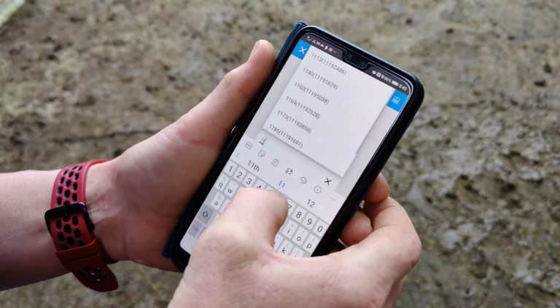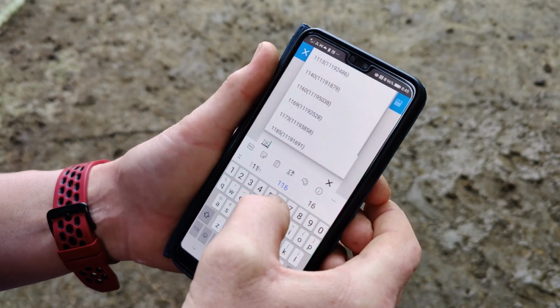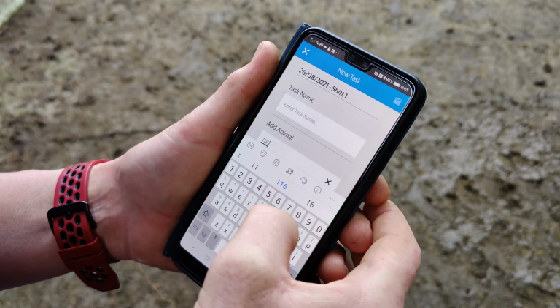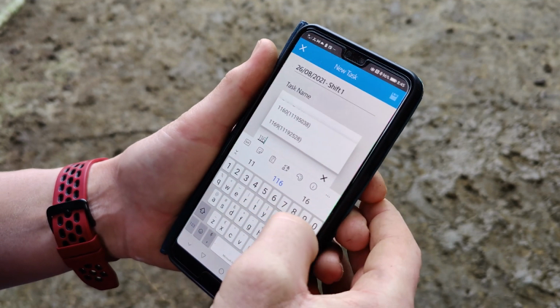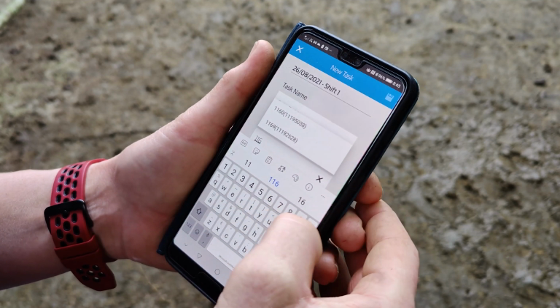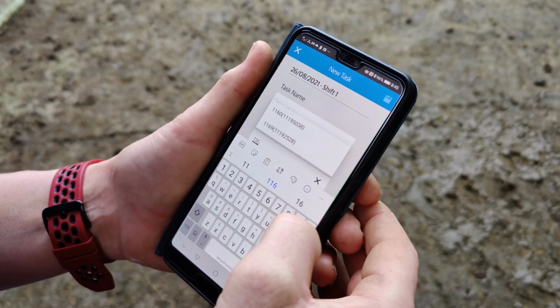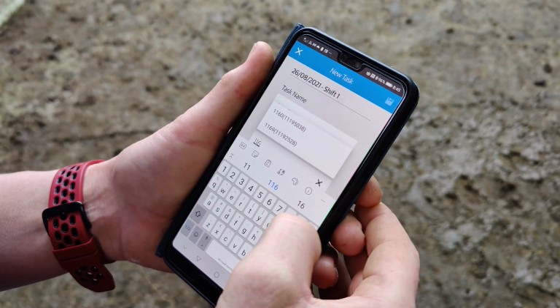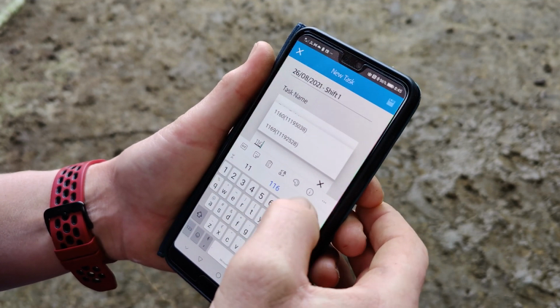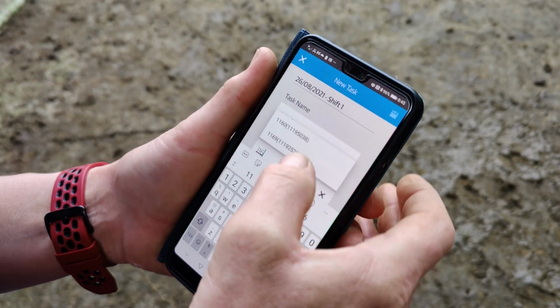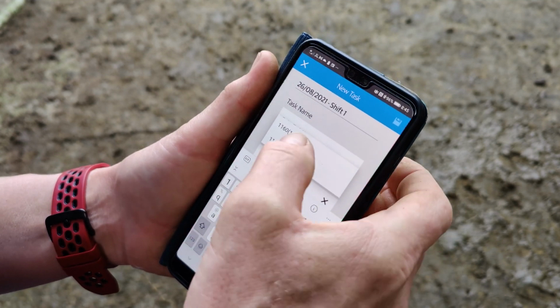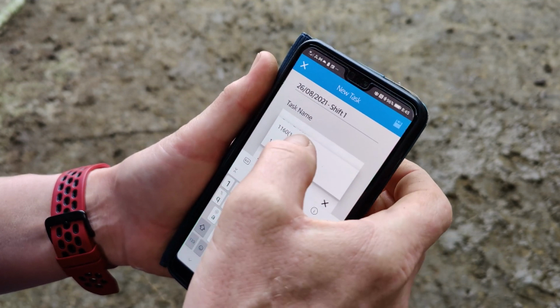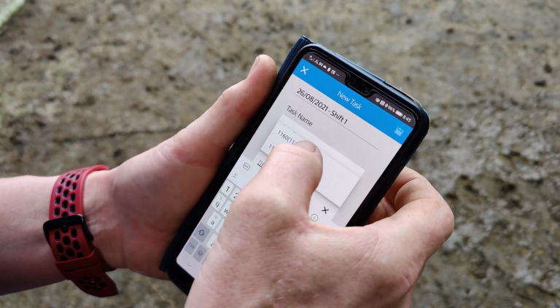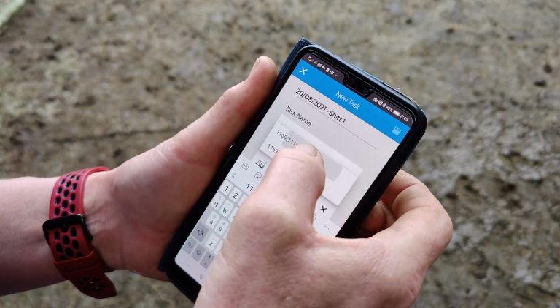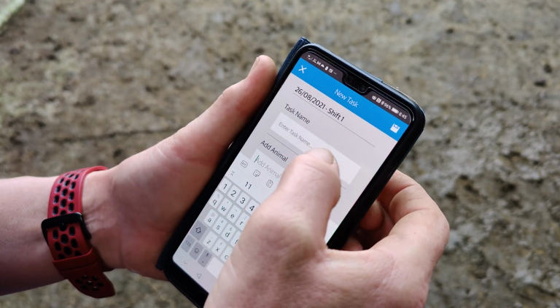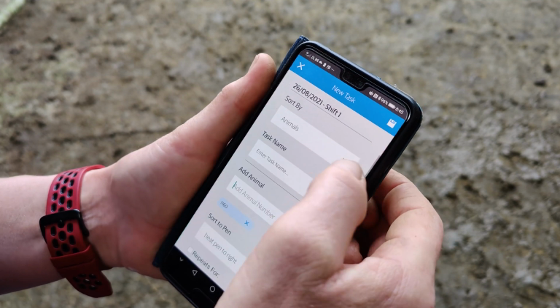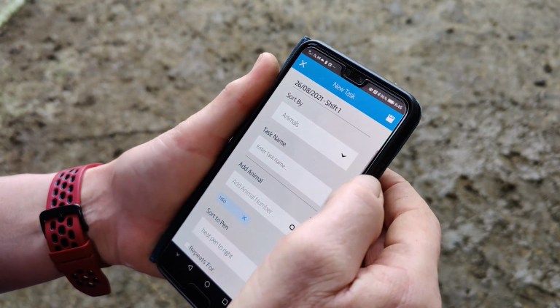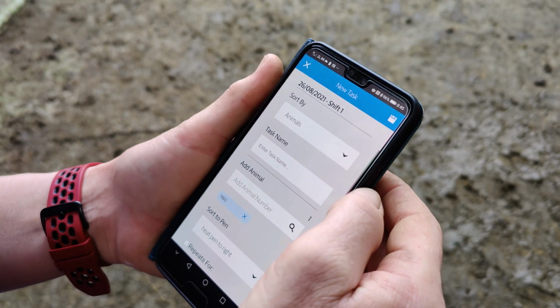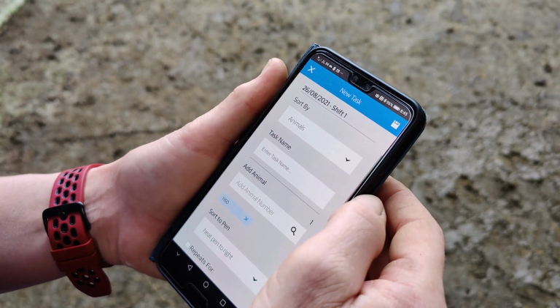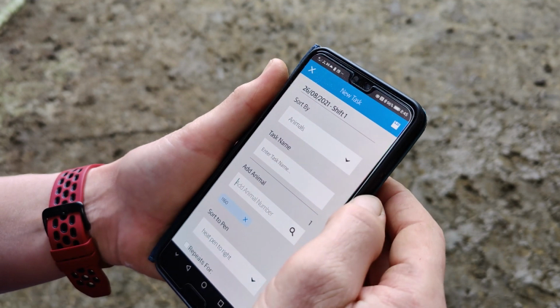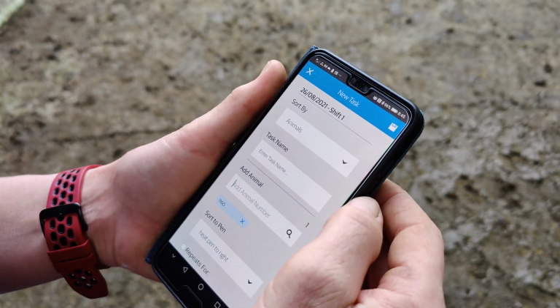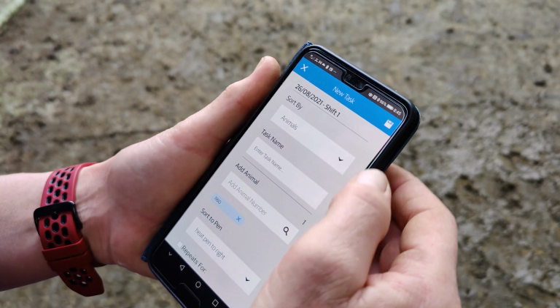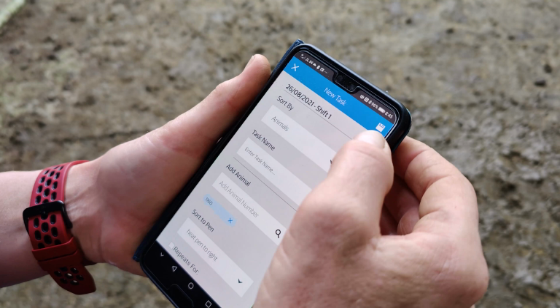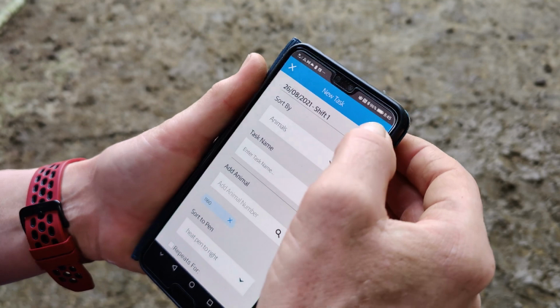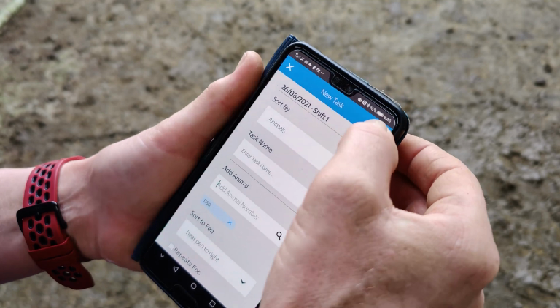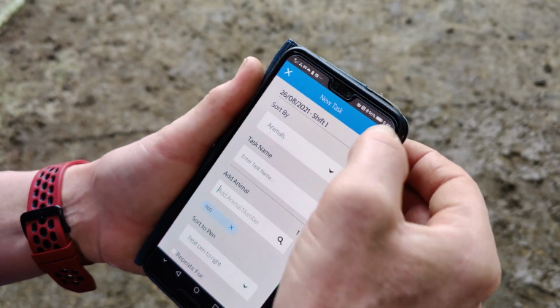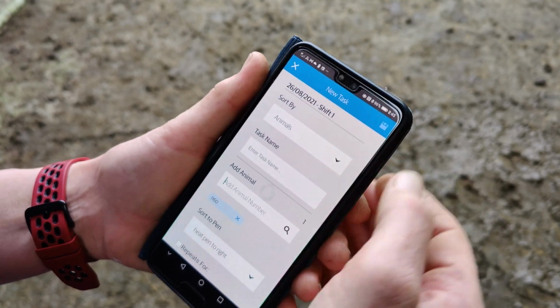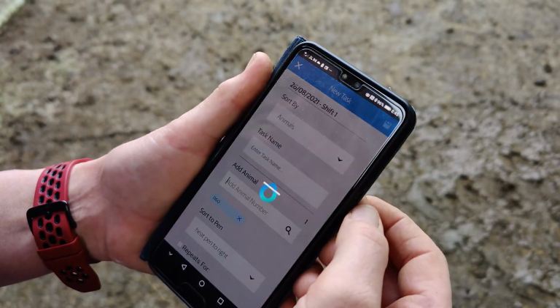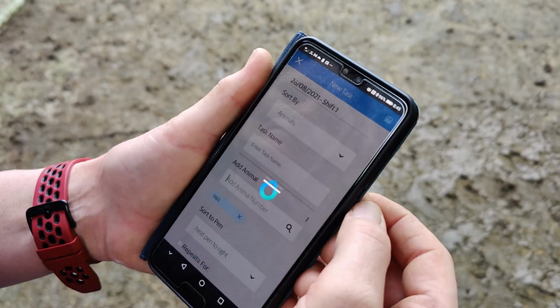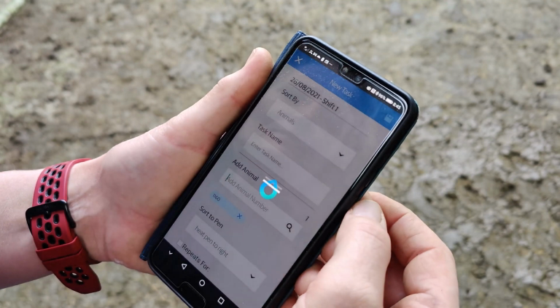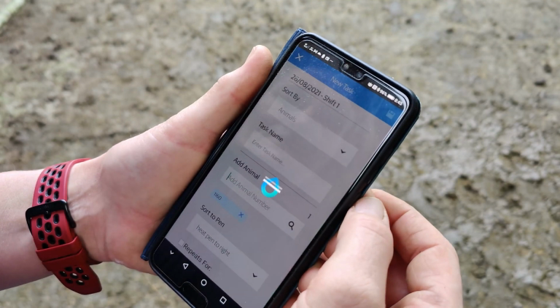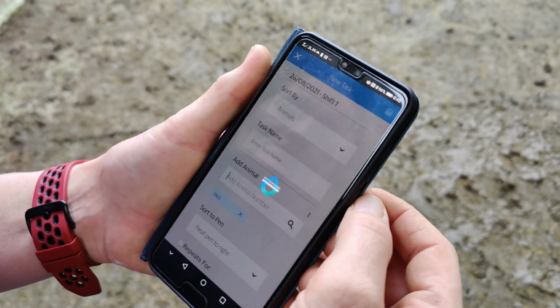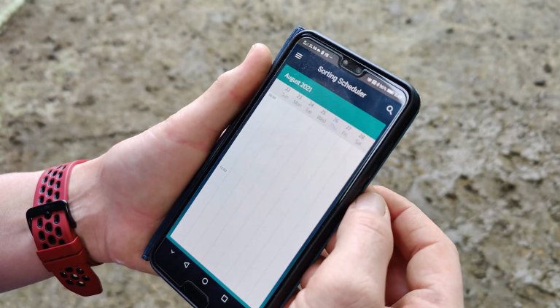Mainly lame cows I suppose, if you wanted to foot-dip a number of cows or if you wanted to hold them back for a pair or anything like that.